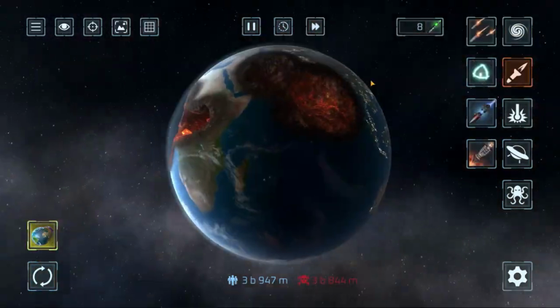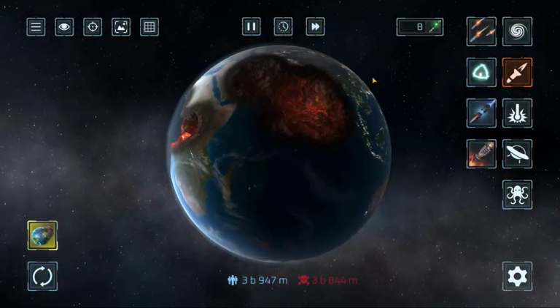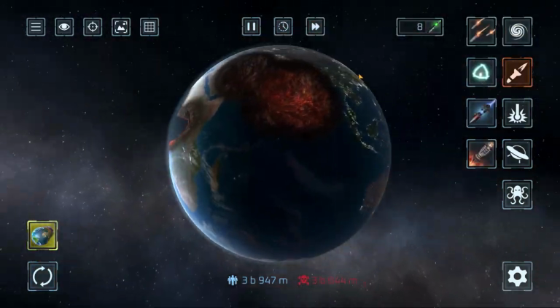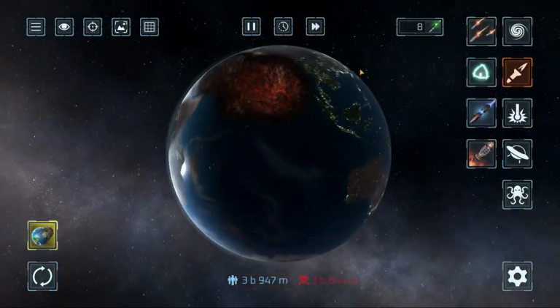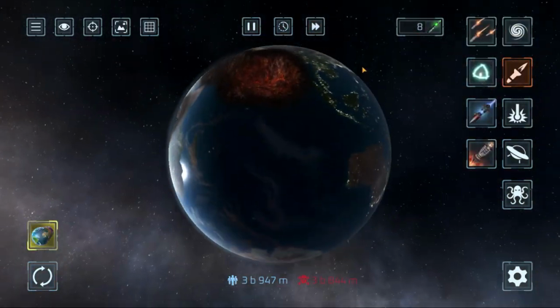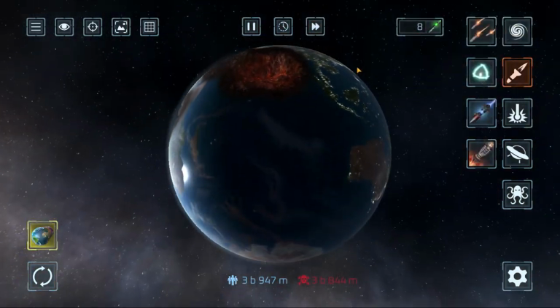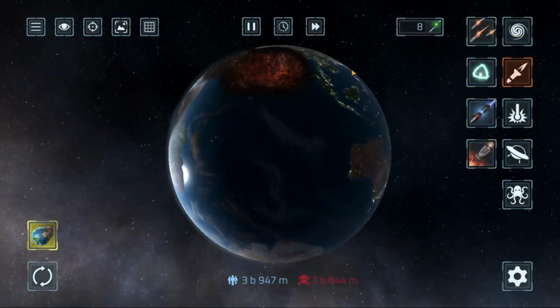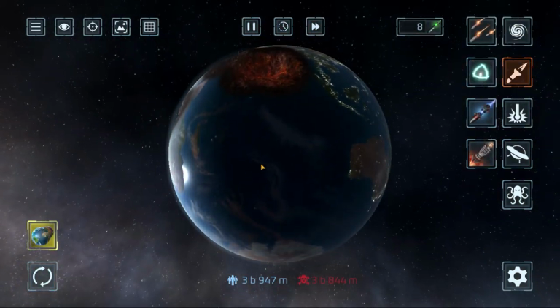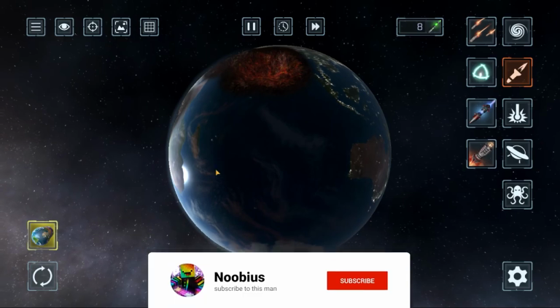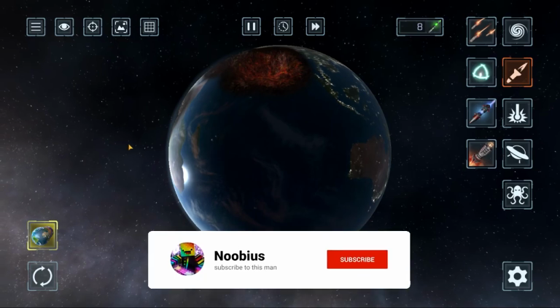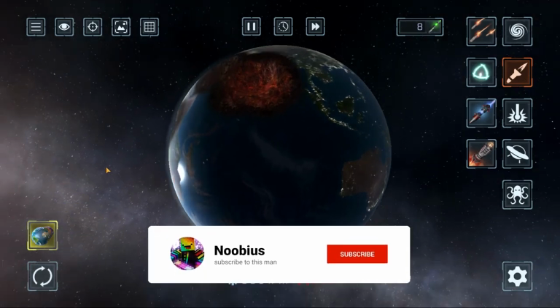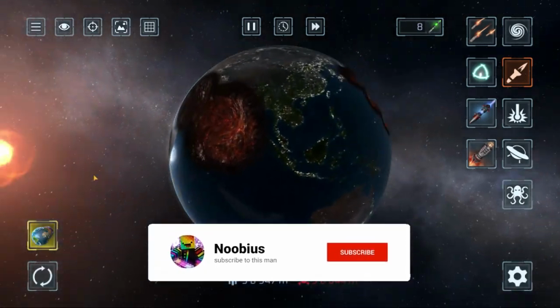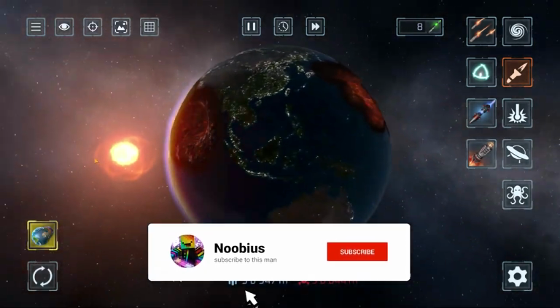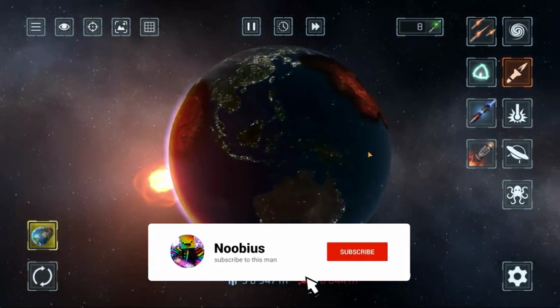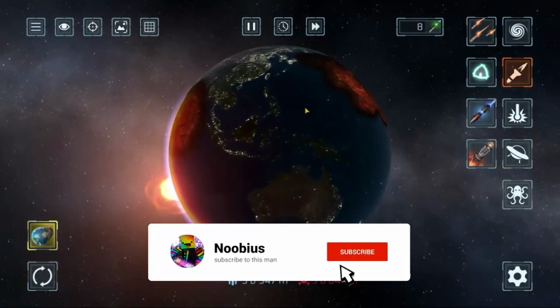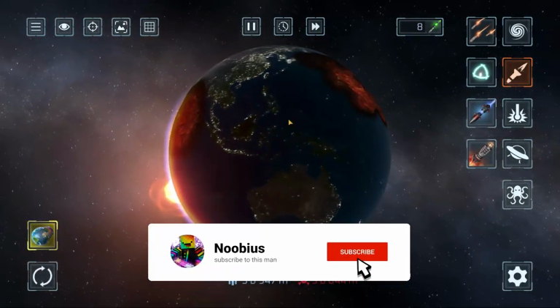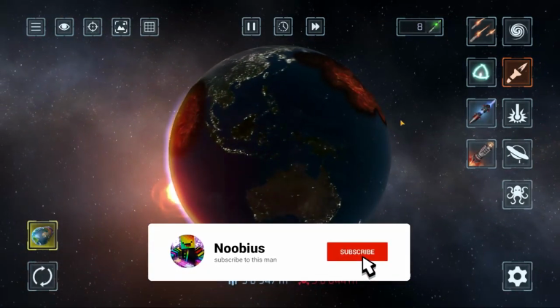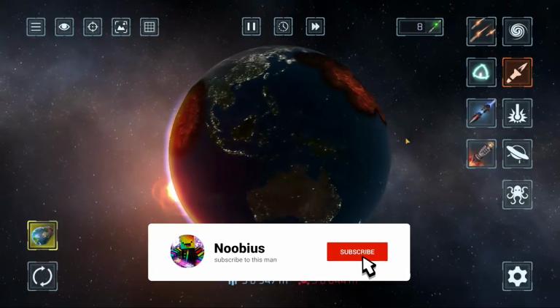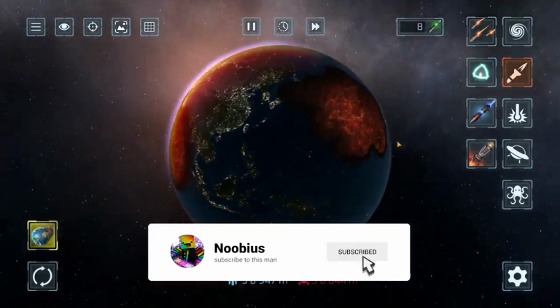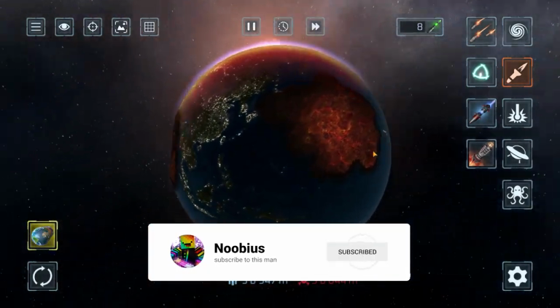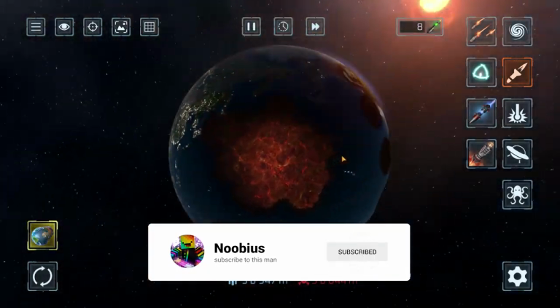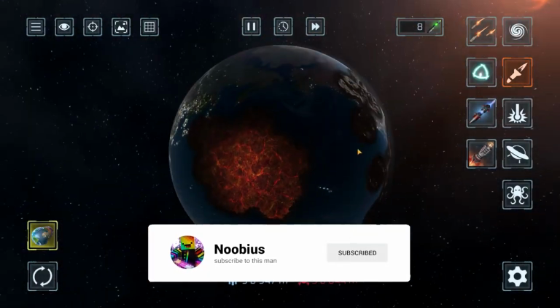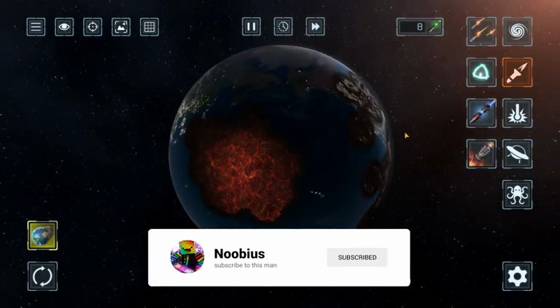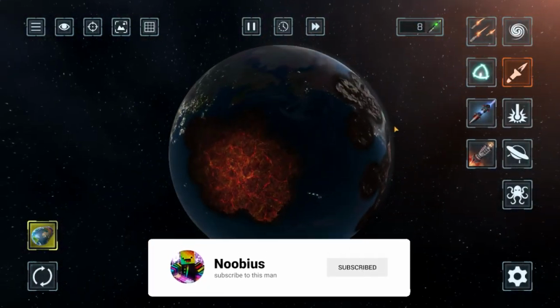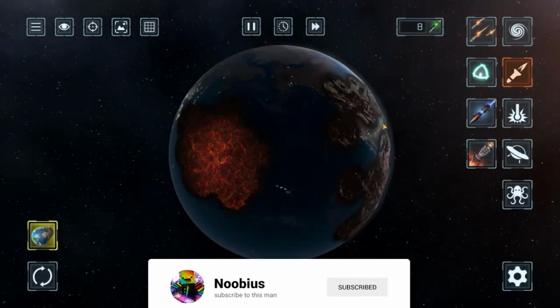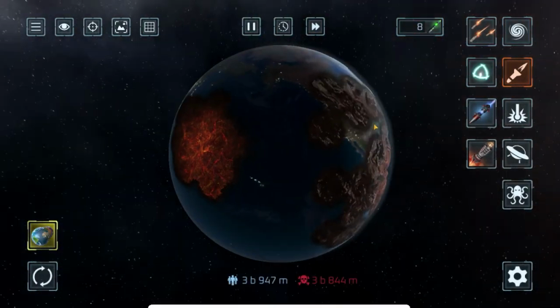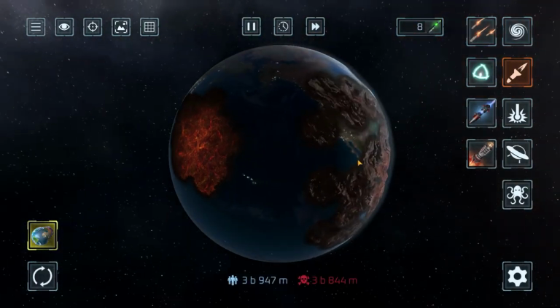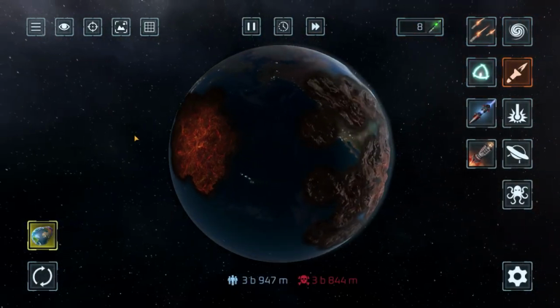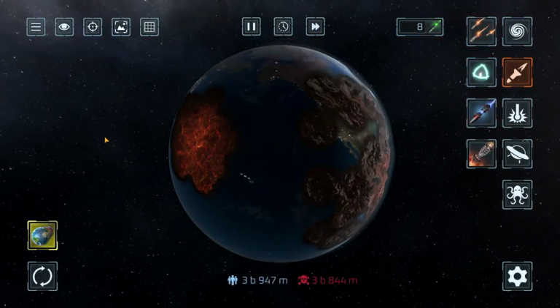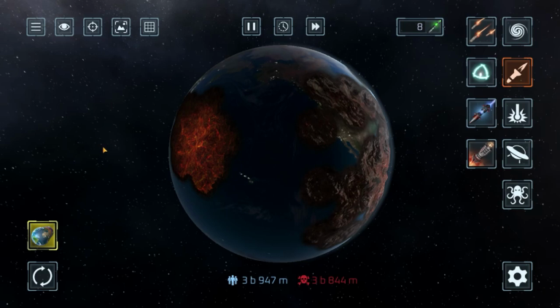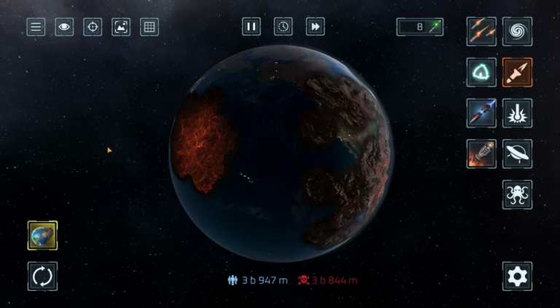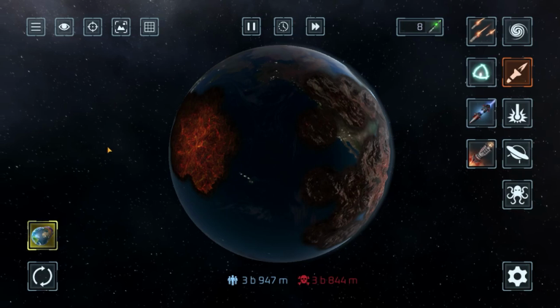And for the last easter egg, there is a red button underneath my channel name - if you press that you get unlimited powers and cool stuff. So yes, goodbye.